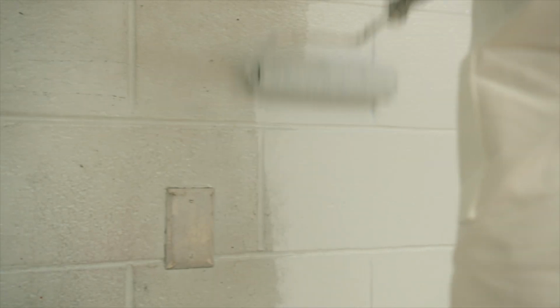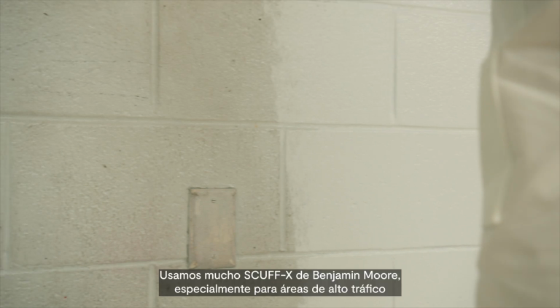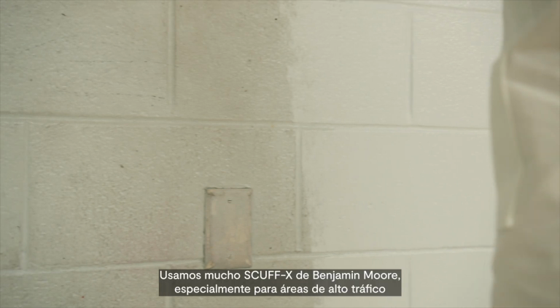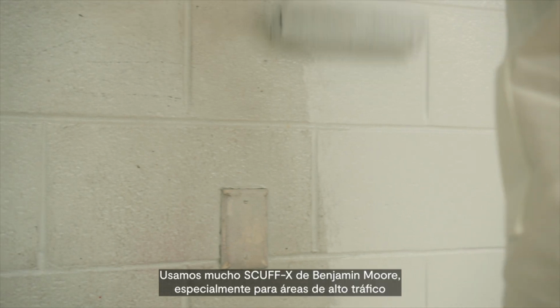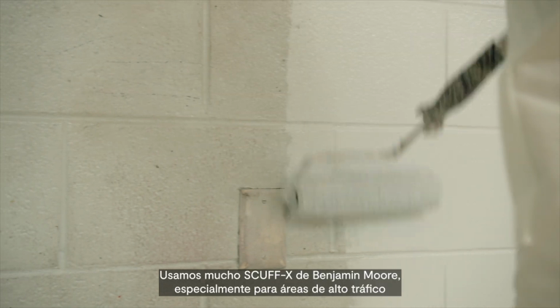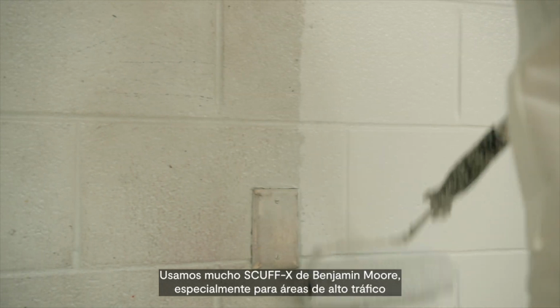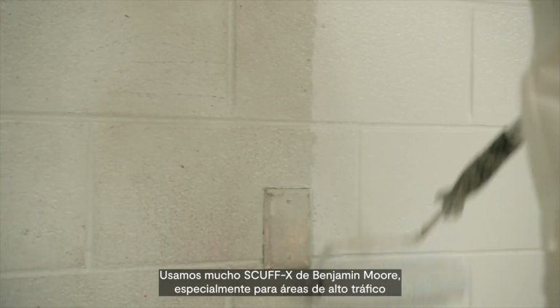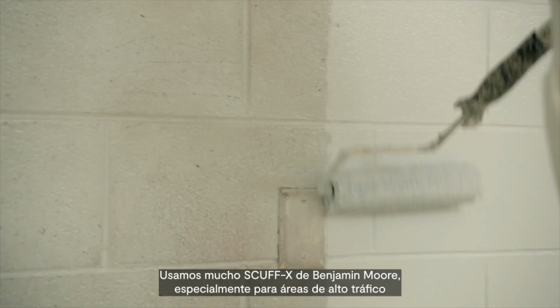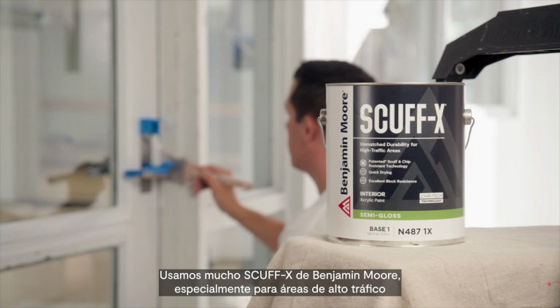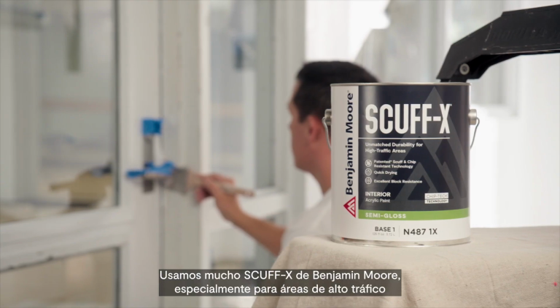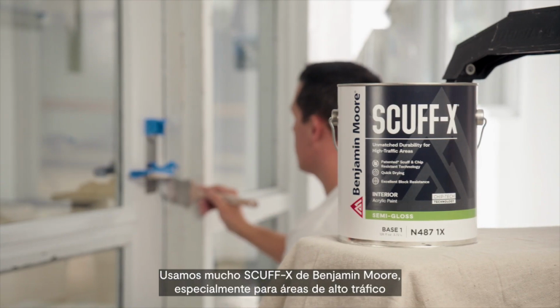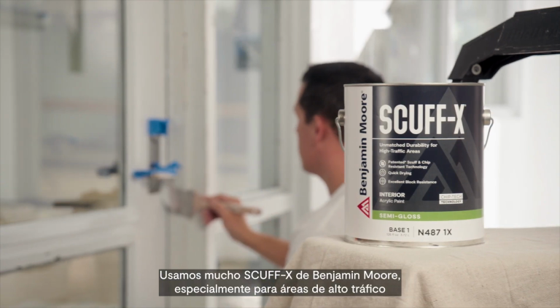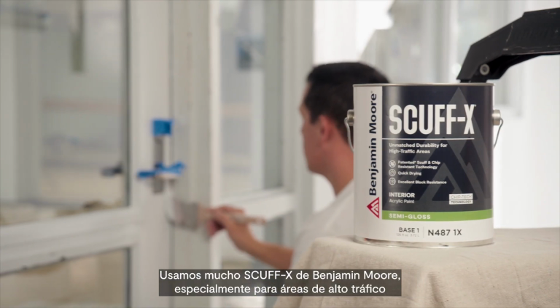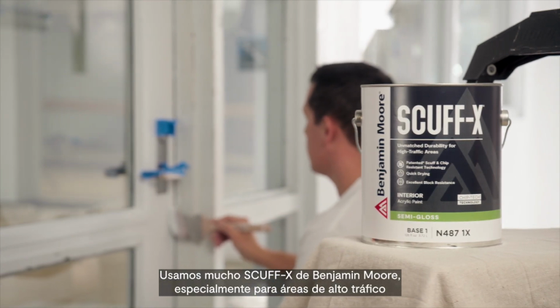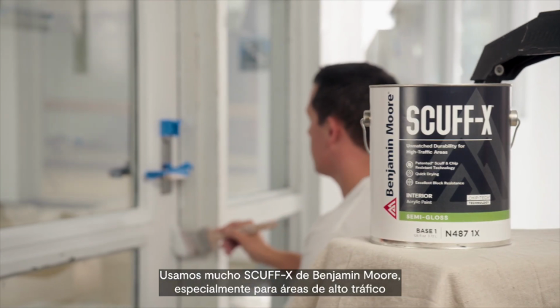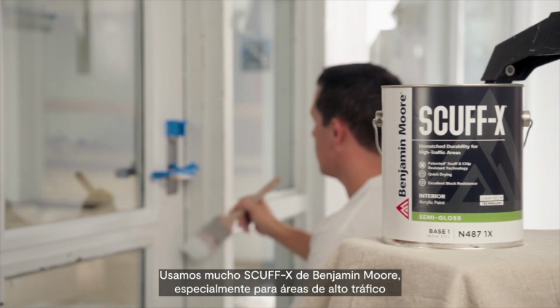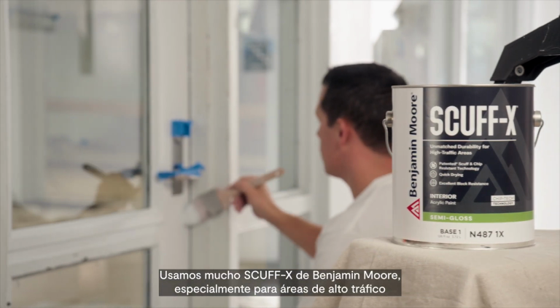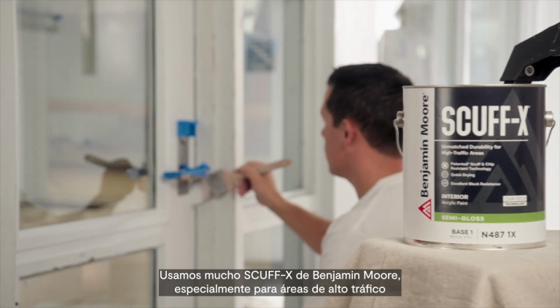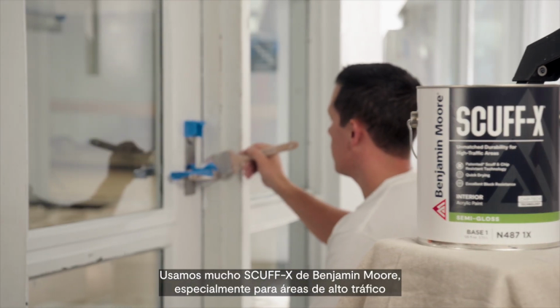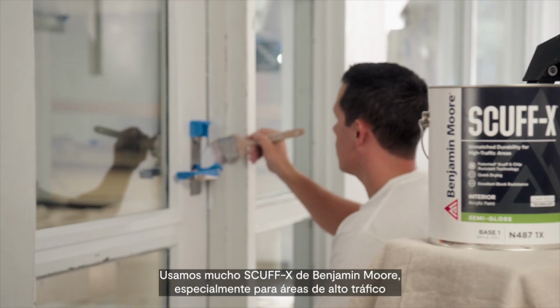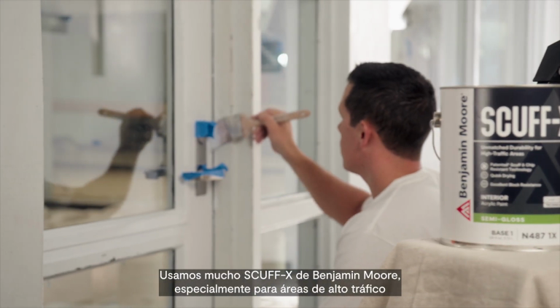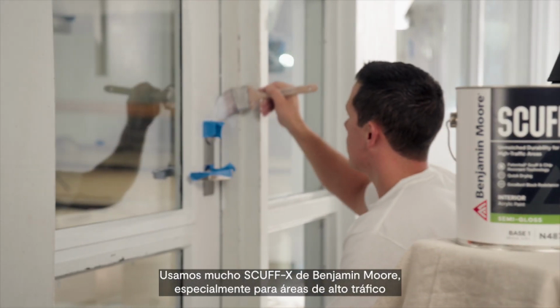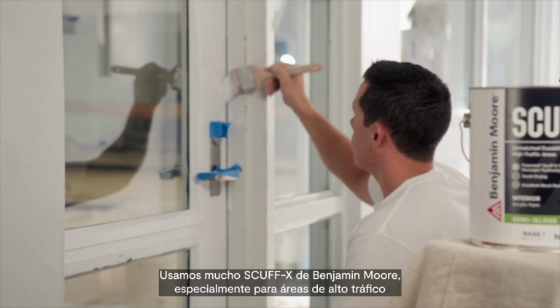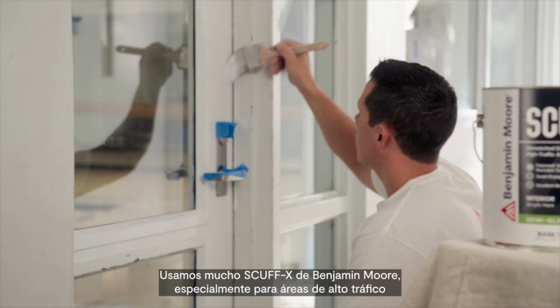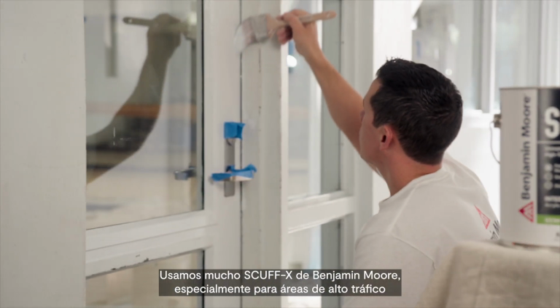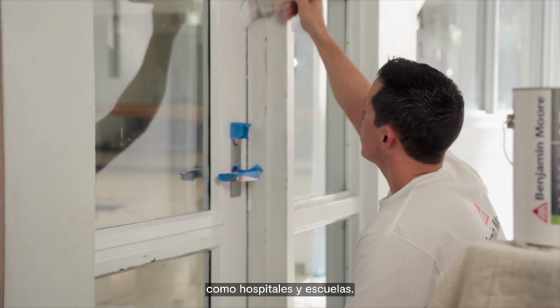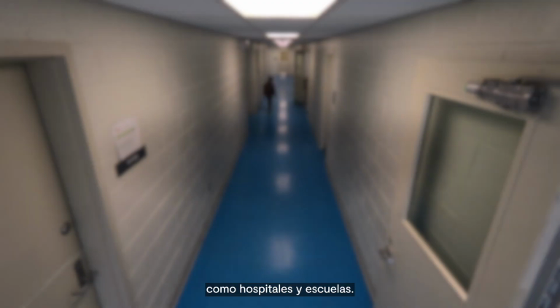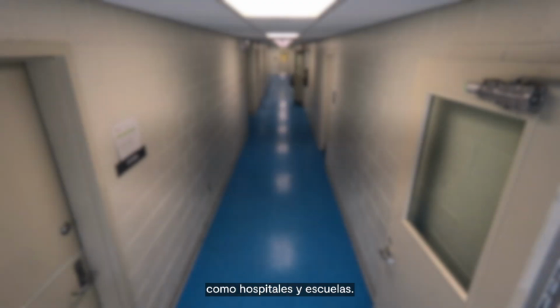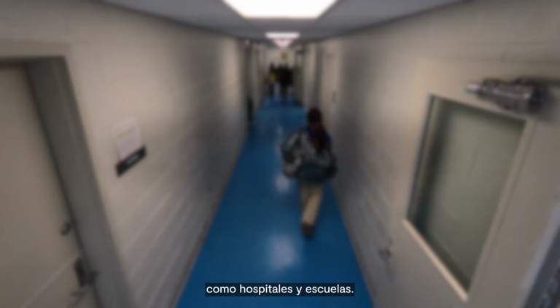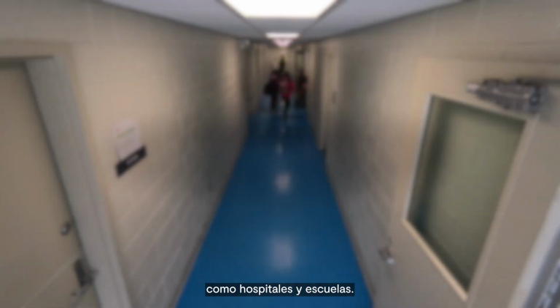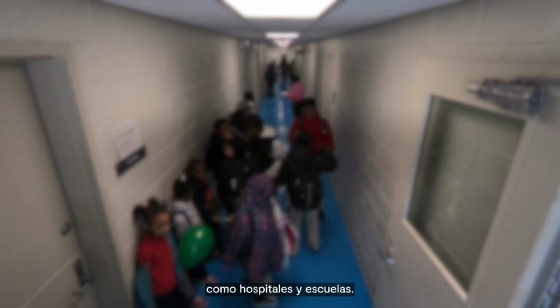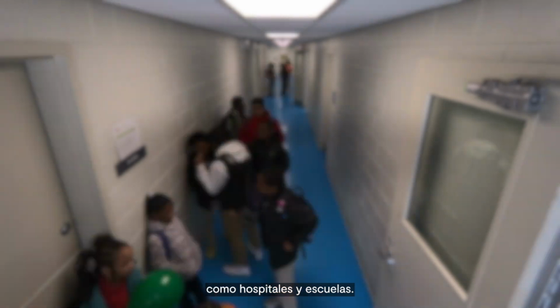We use a lot of Benjamin Moore, especially Scuff-X for high traffic areas such as hospitals and schools.